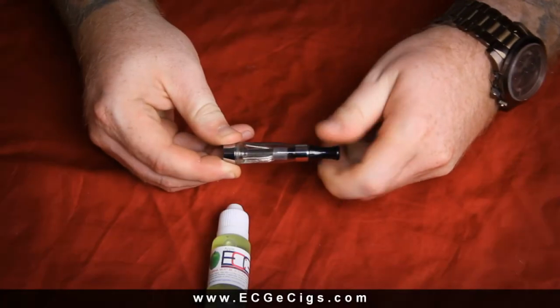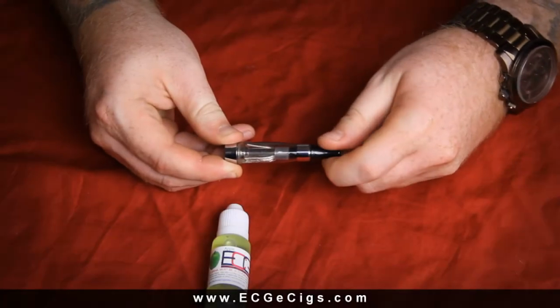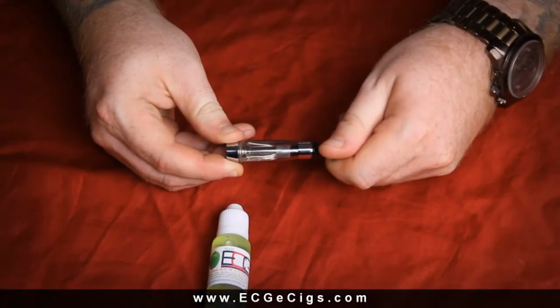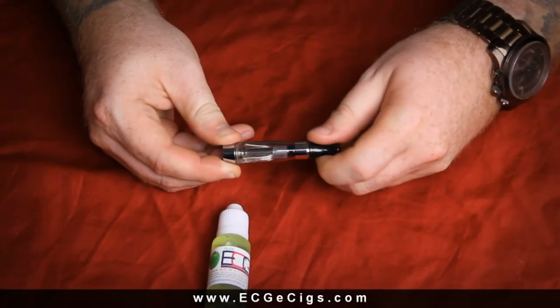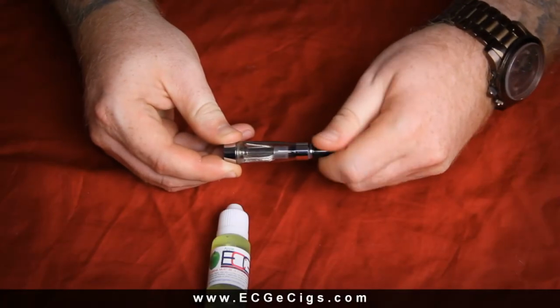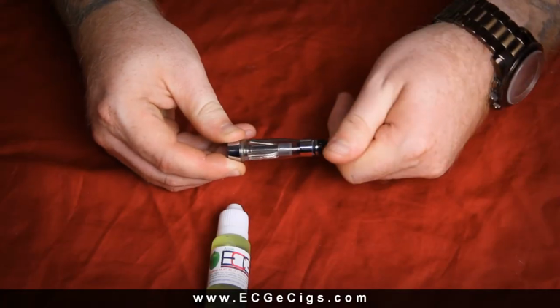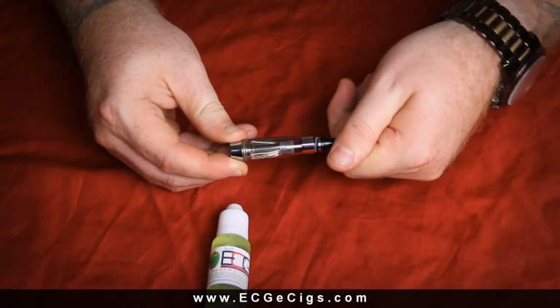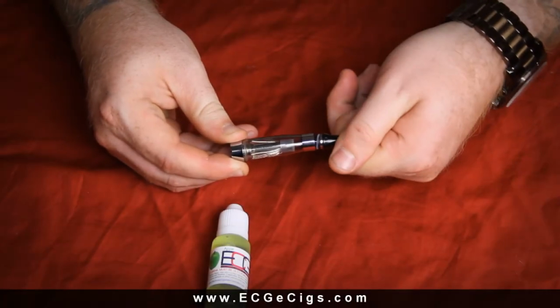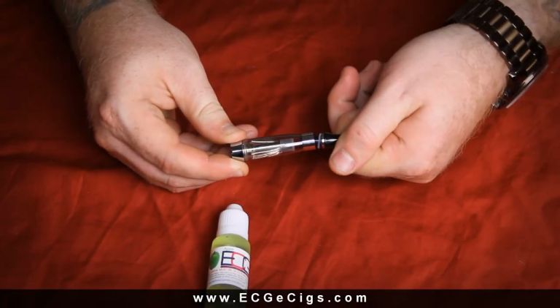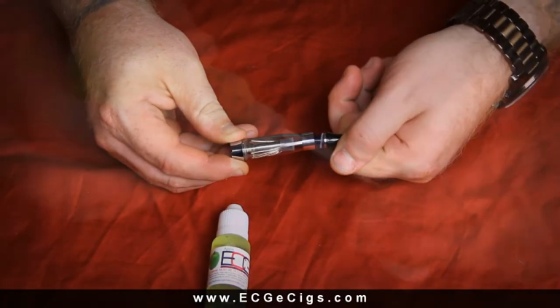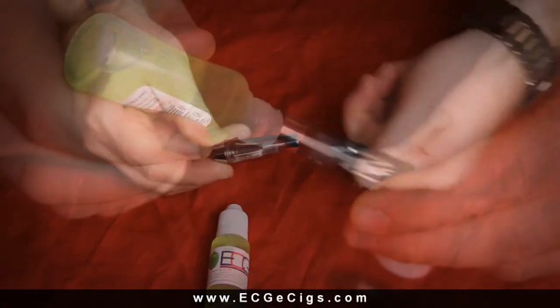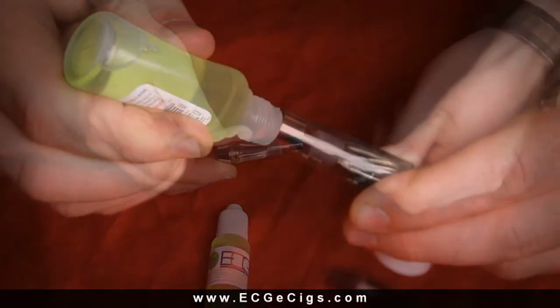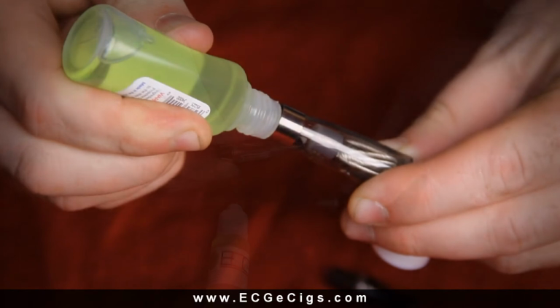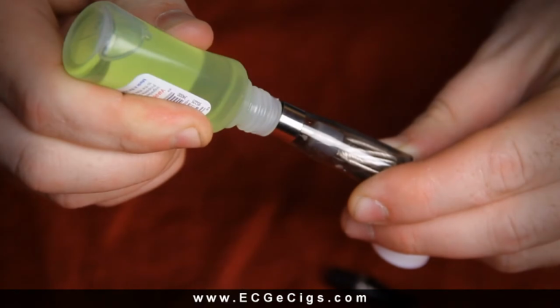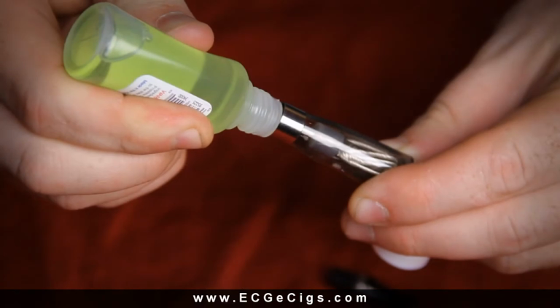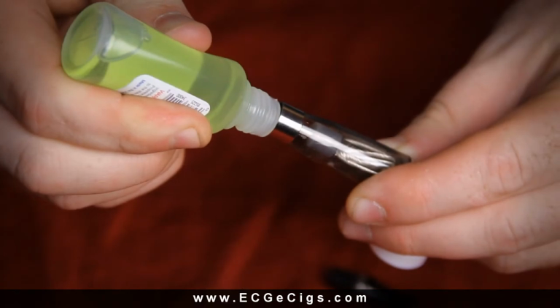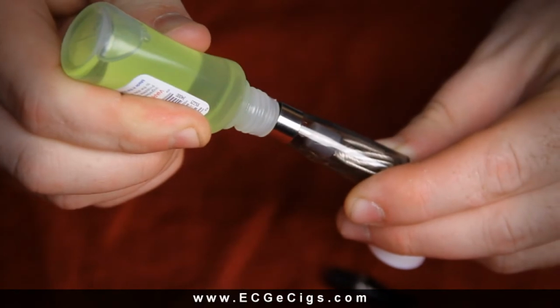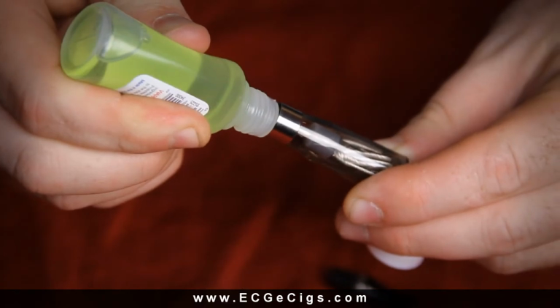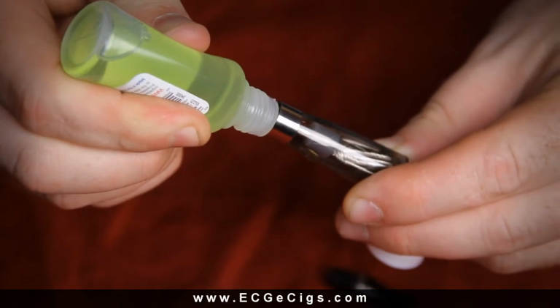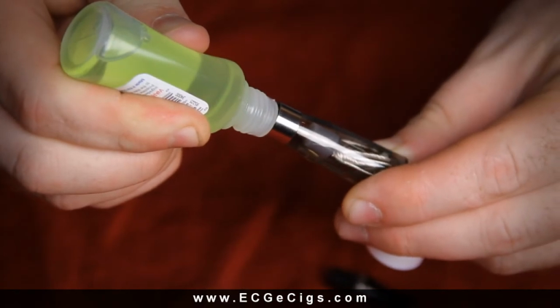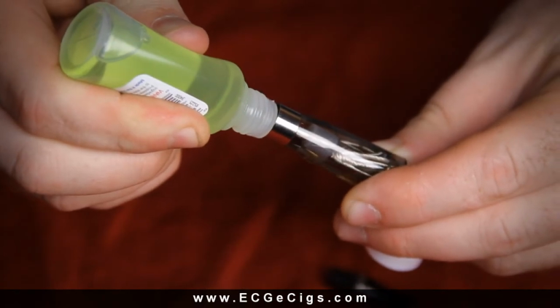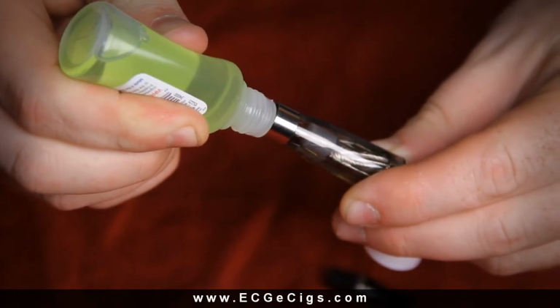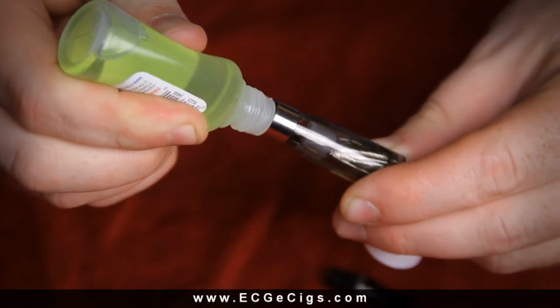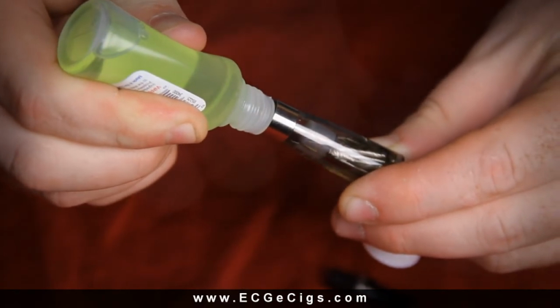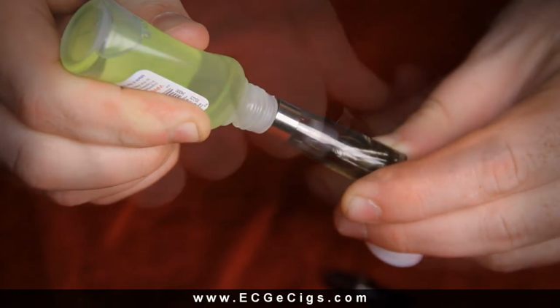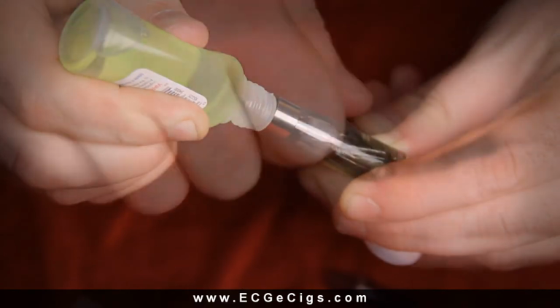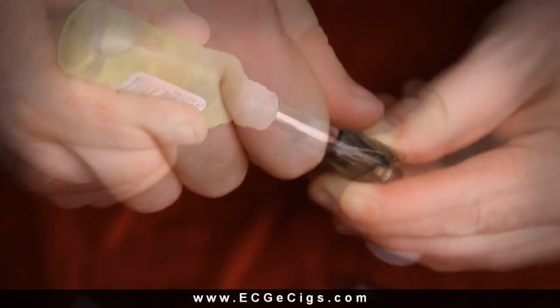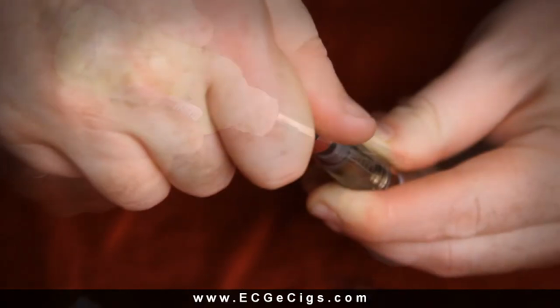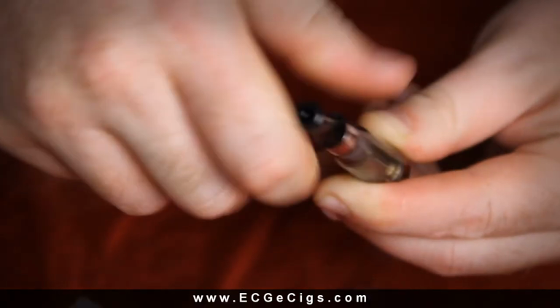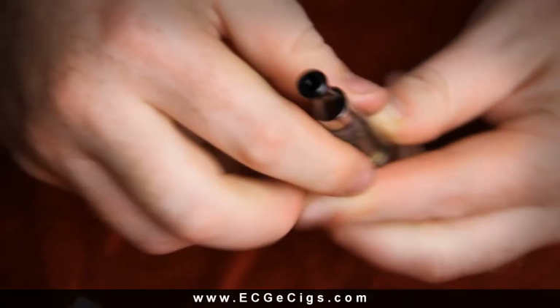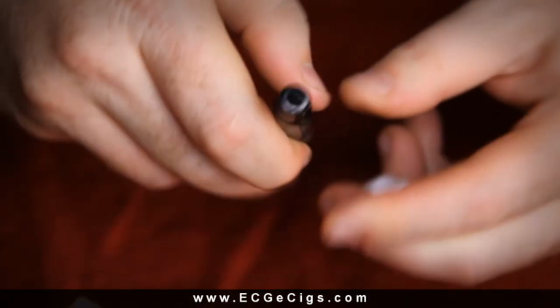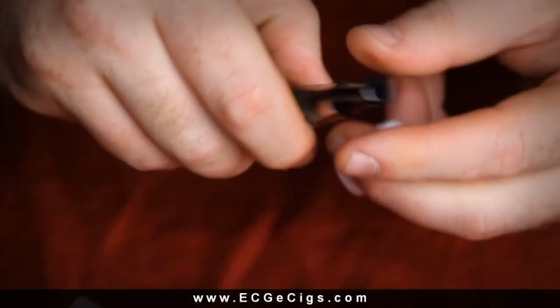Simply unscrew the mouthpiece, pour liquid down the sides, avoid getting it into the center, and screw the mouthpiece back on — and it's ready to vape.